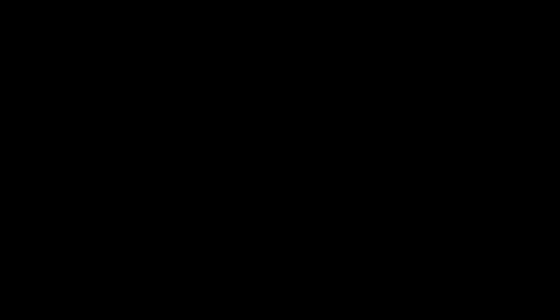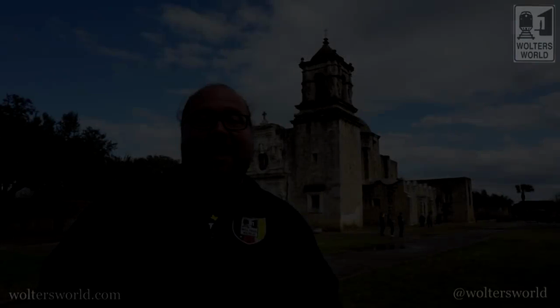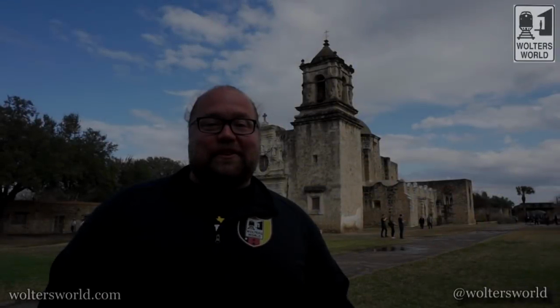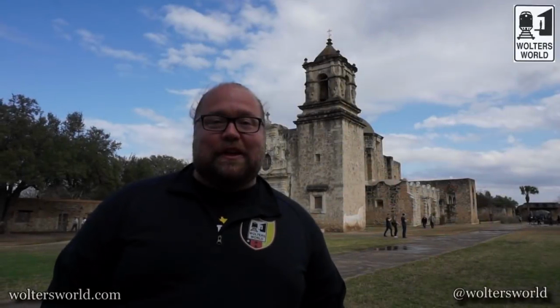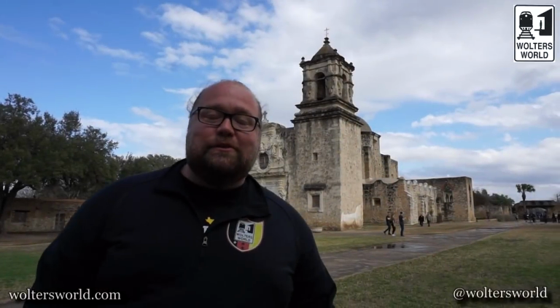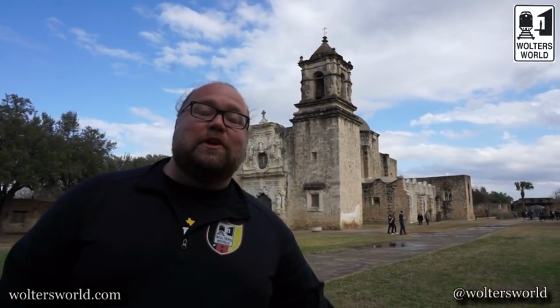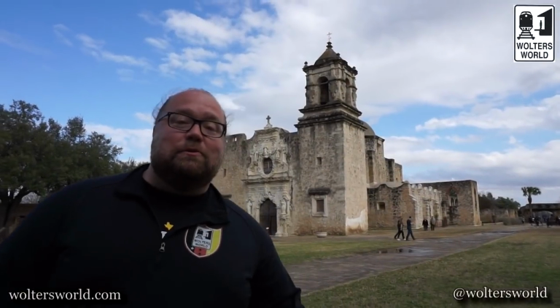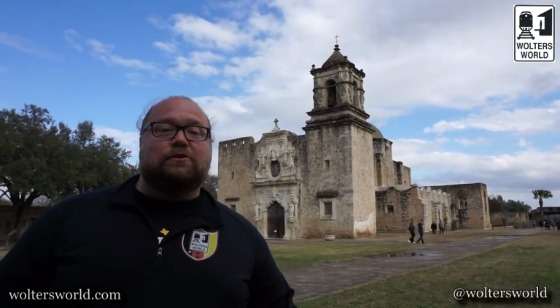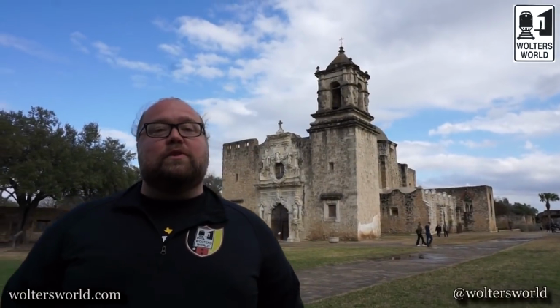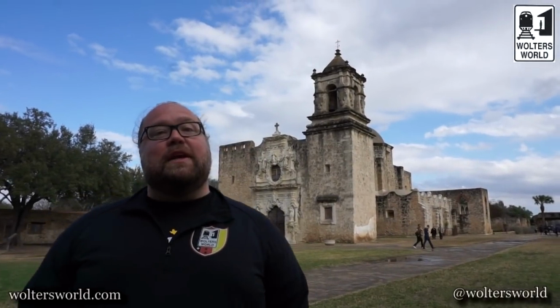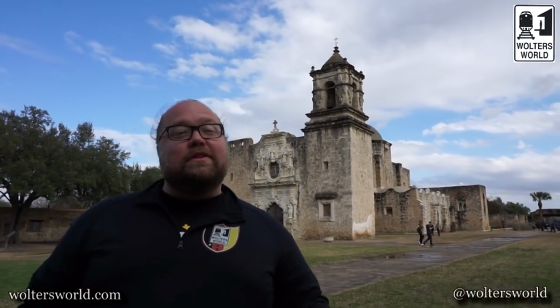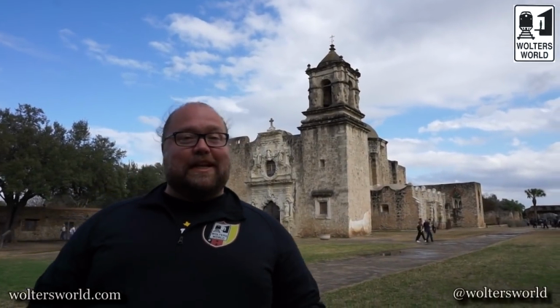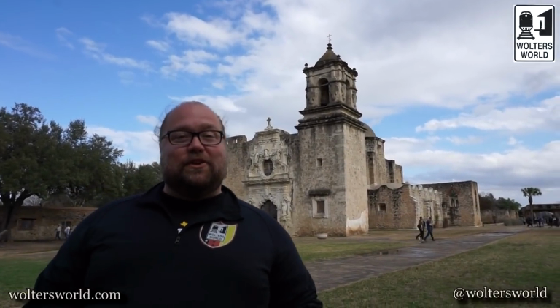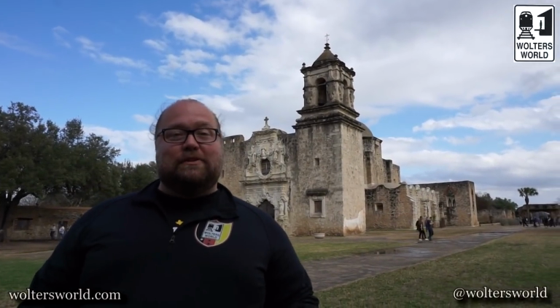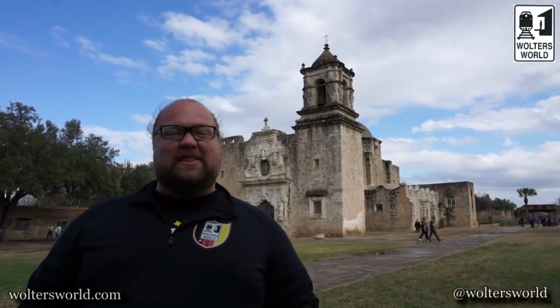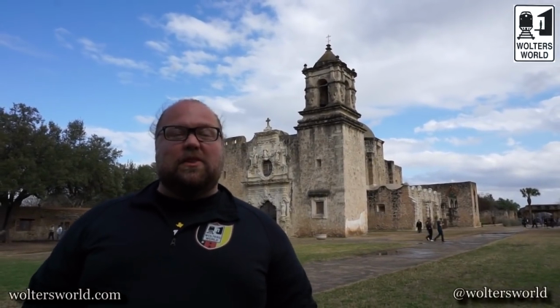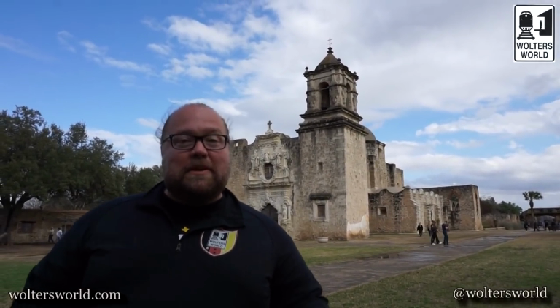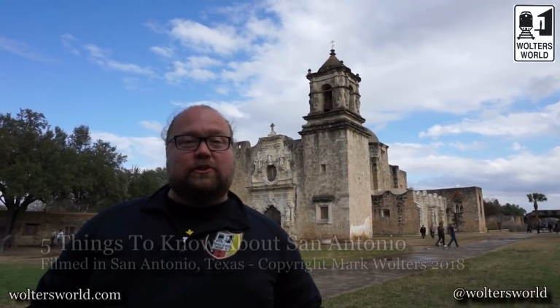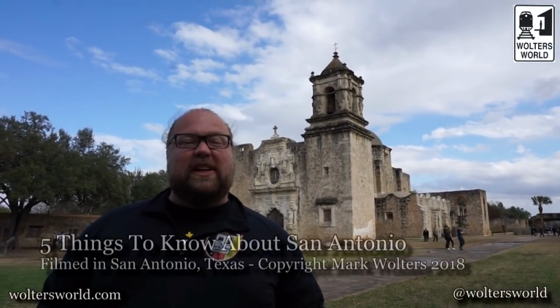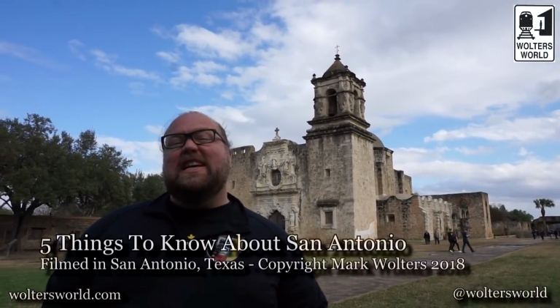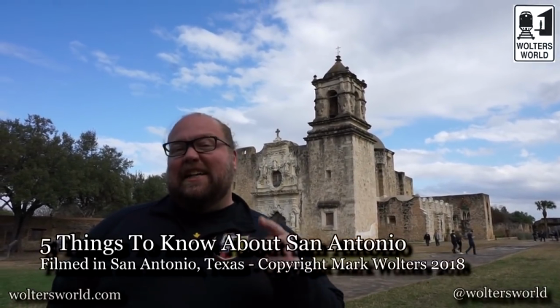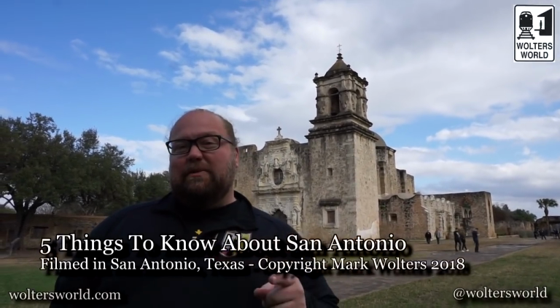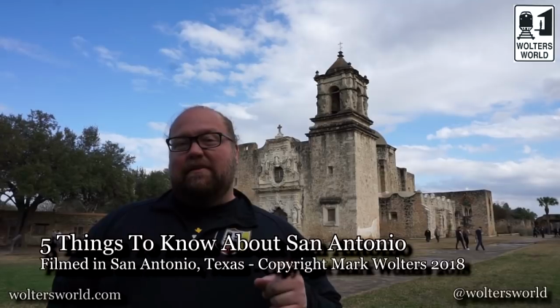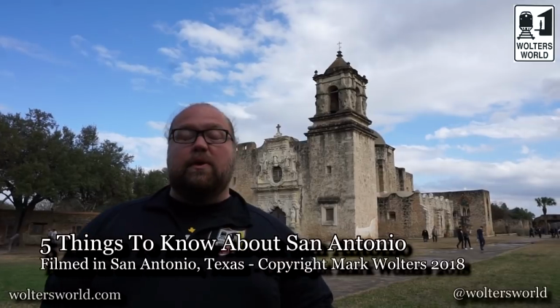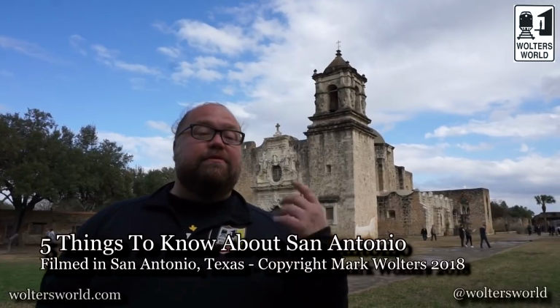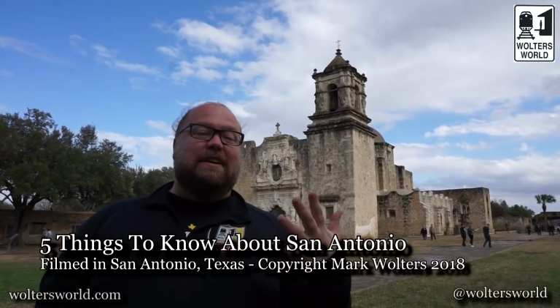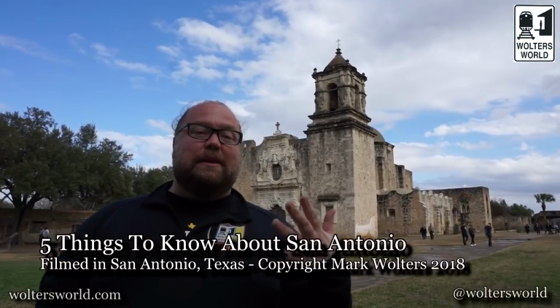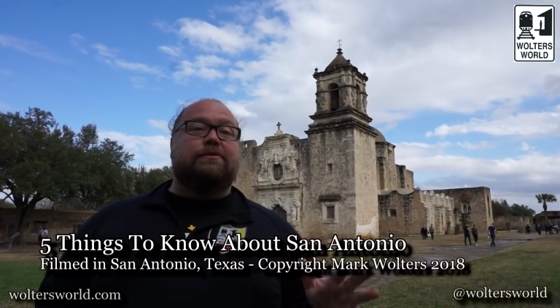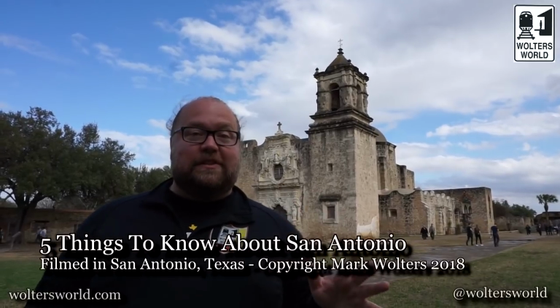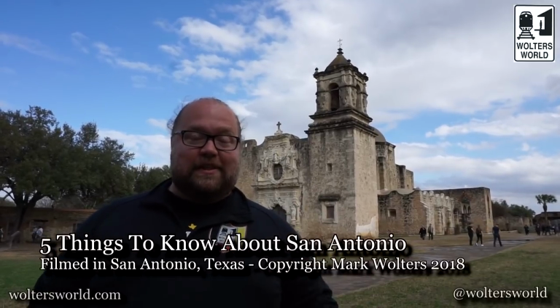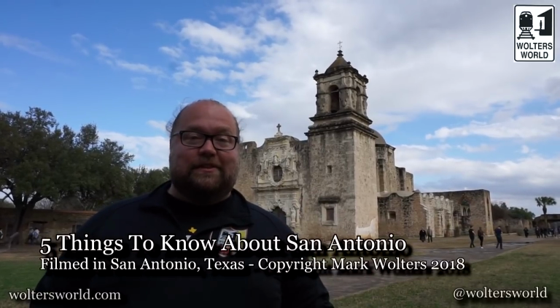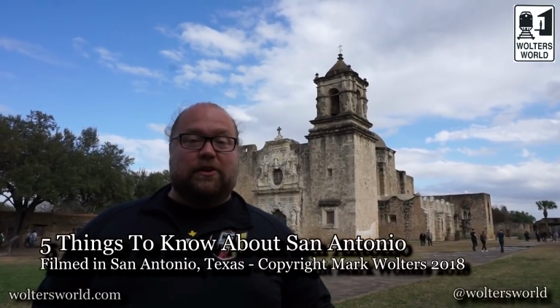Hey there, fellow travelers. Mark here with Walter's World. Today we're in San Antonio, Texas on the Mission Trail, and we have five tips for visiting San Antonio.